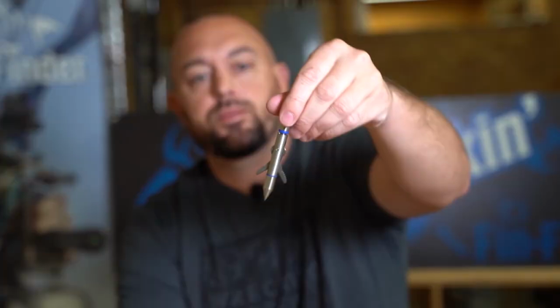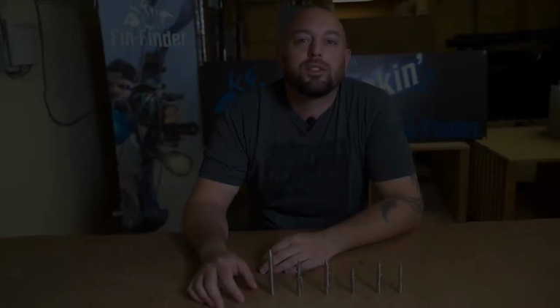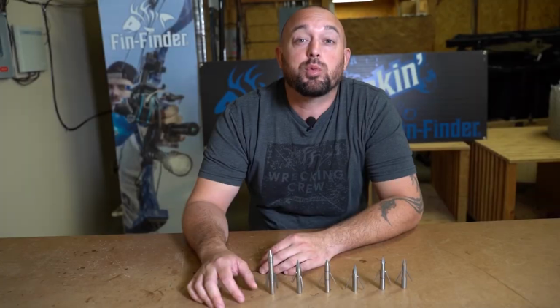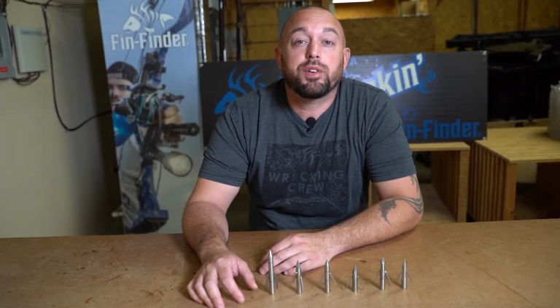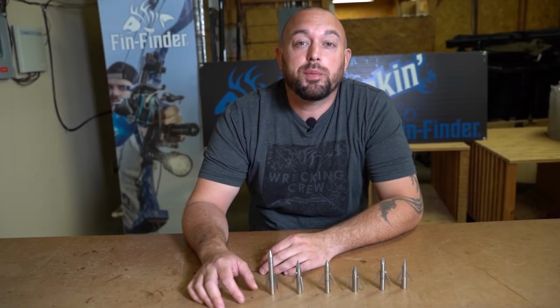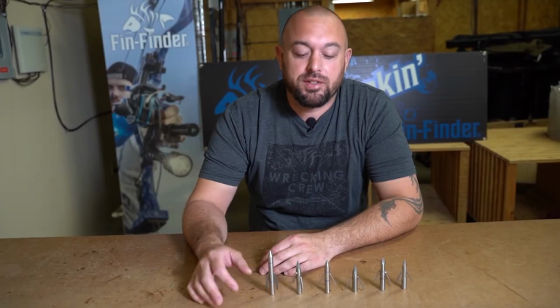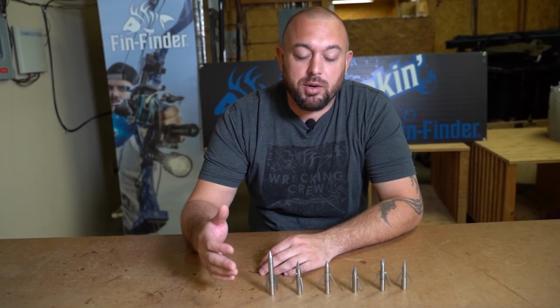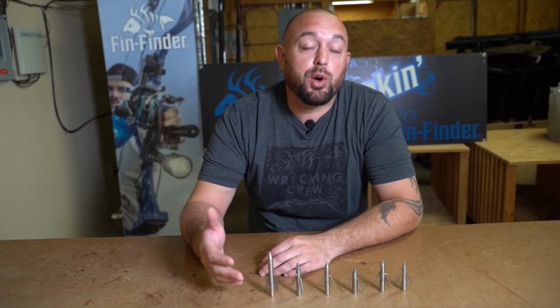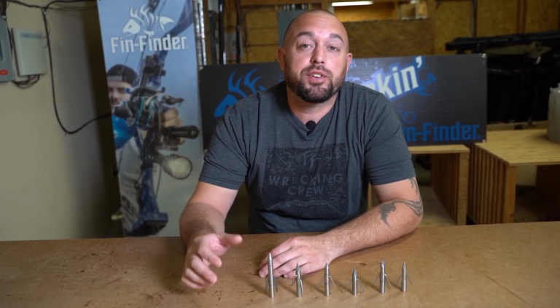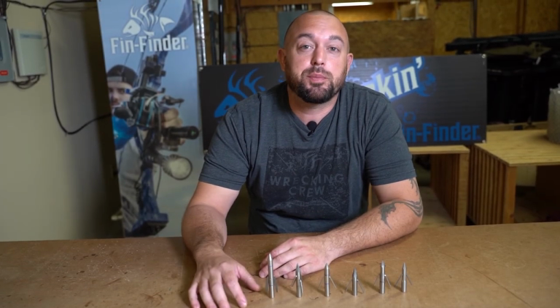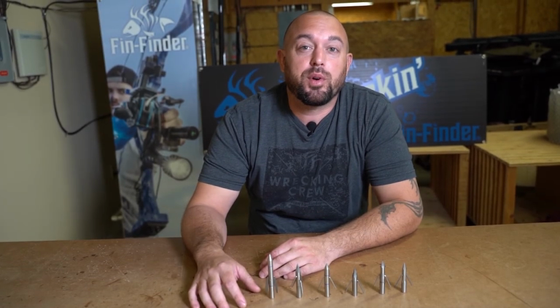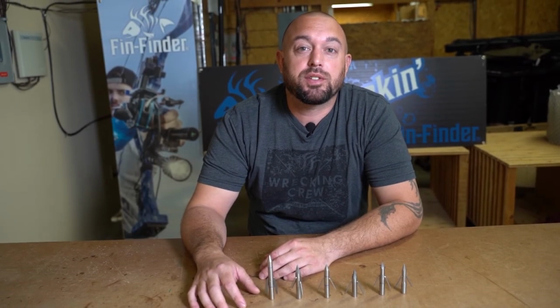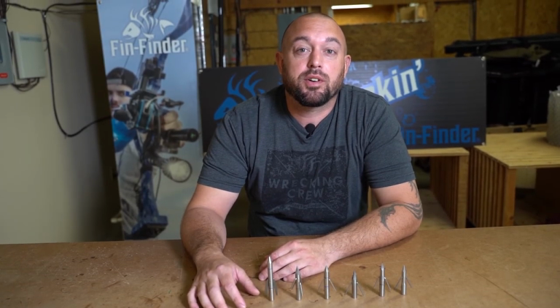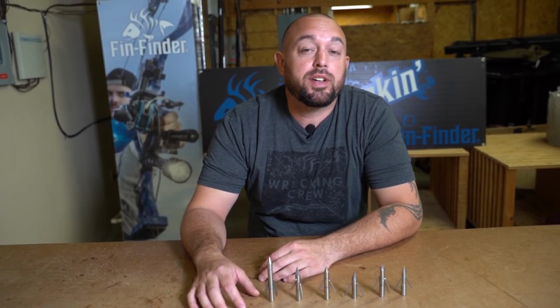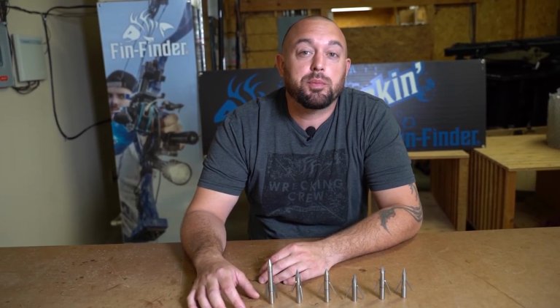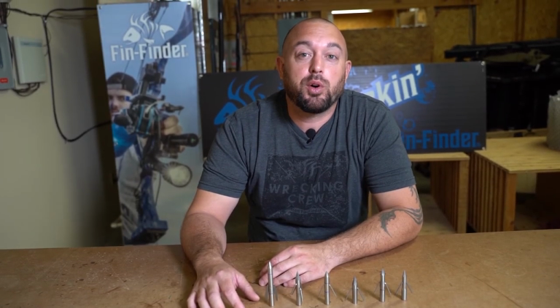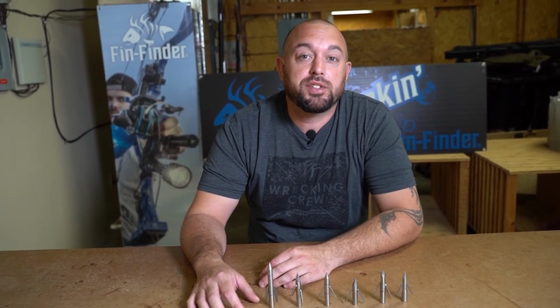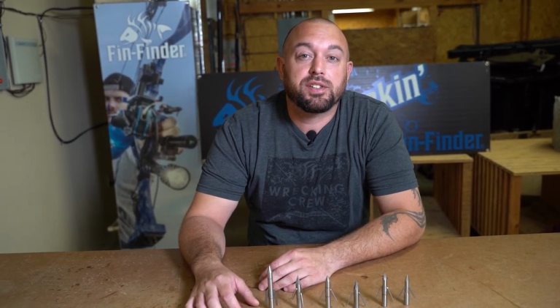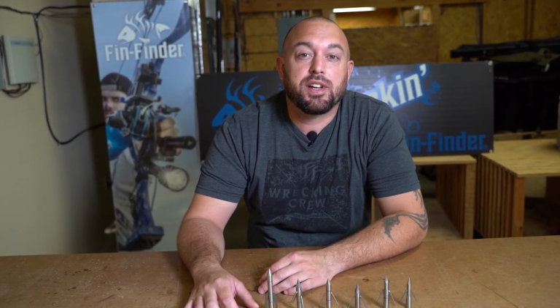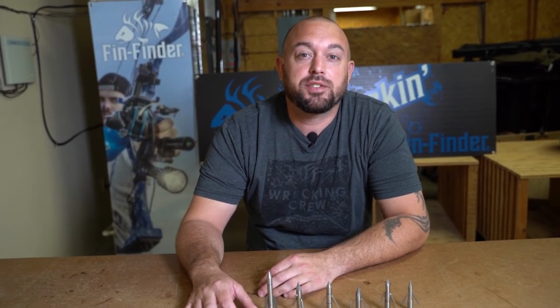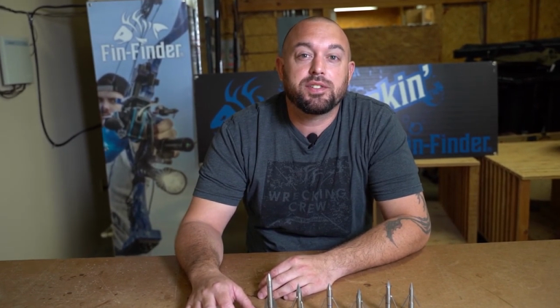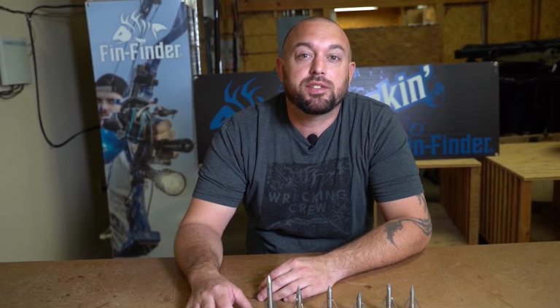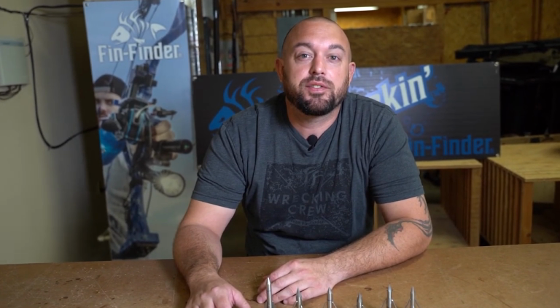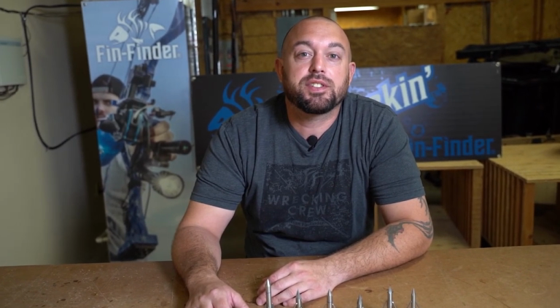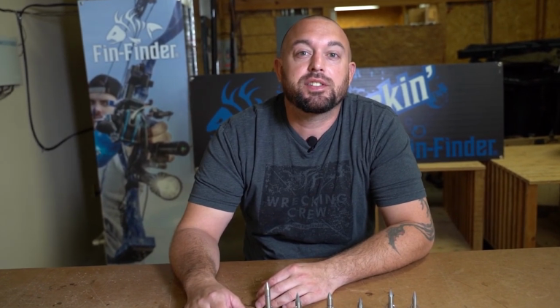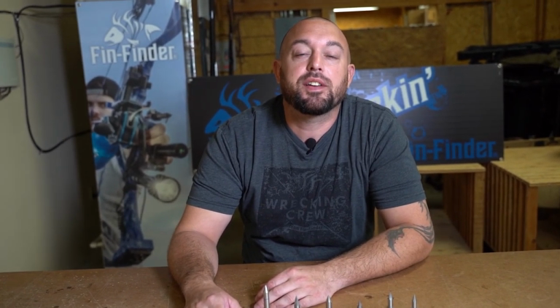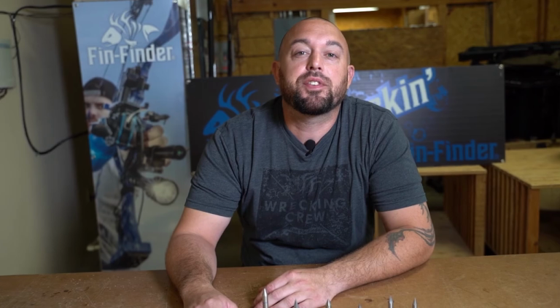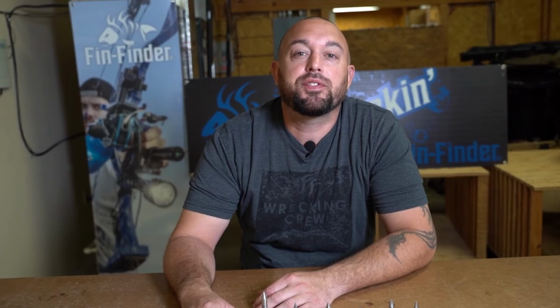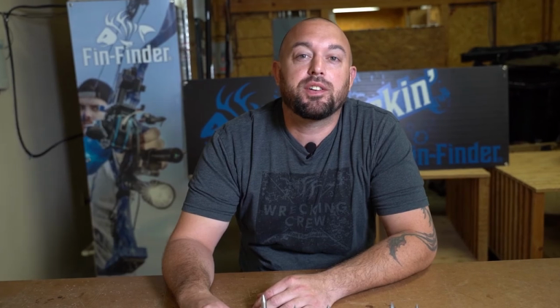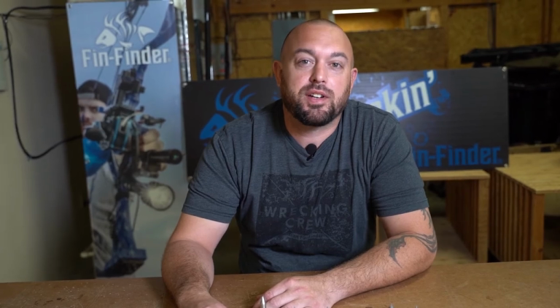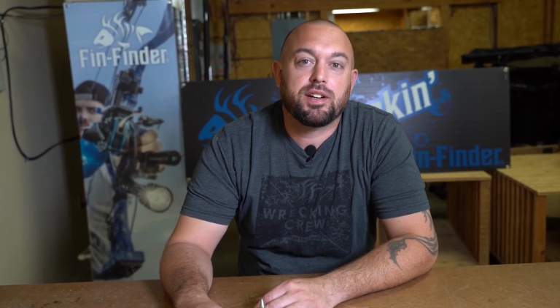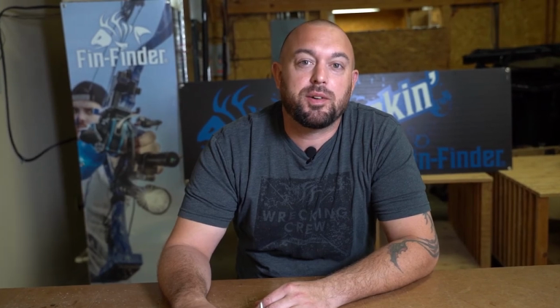For more information on our bow fishing points or any other bow fishing accessories, visit us at finfinder.com.